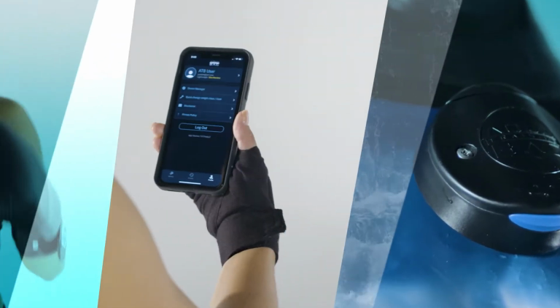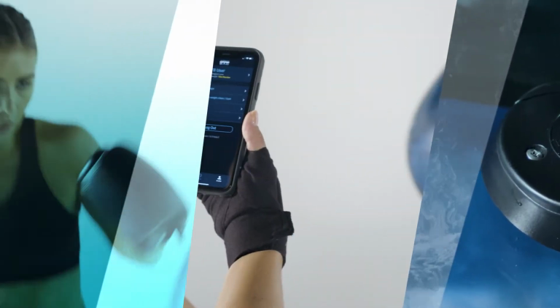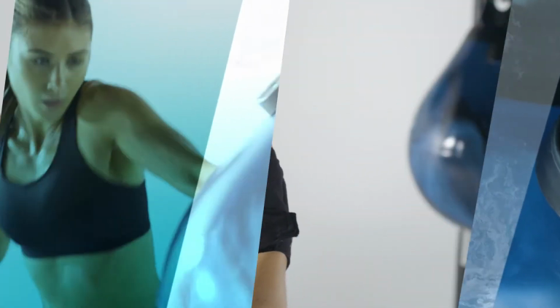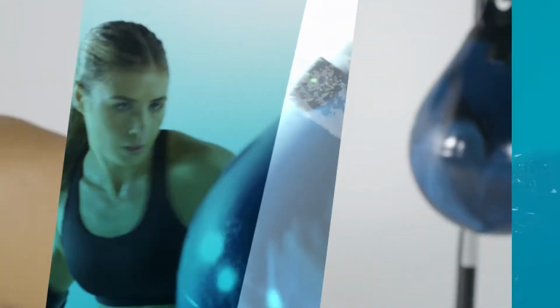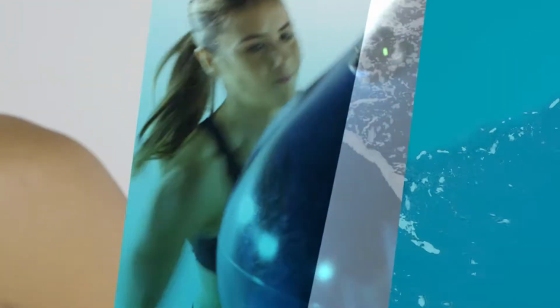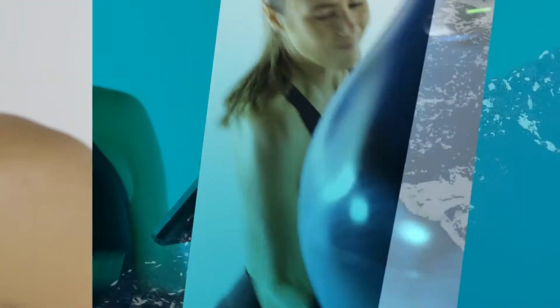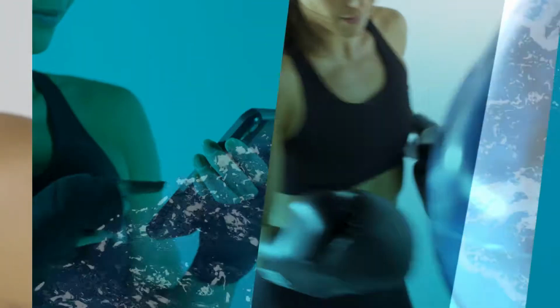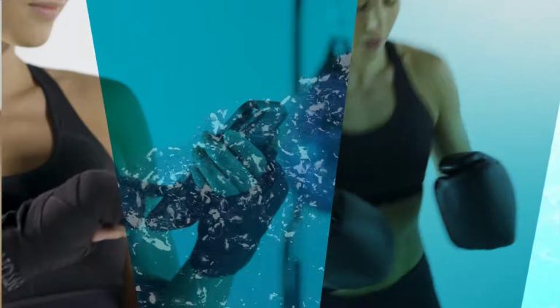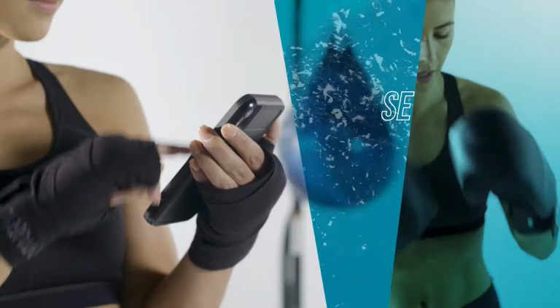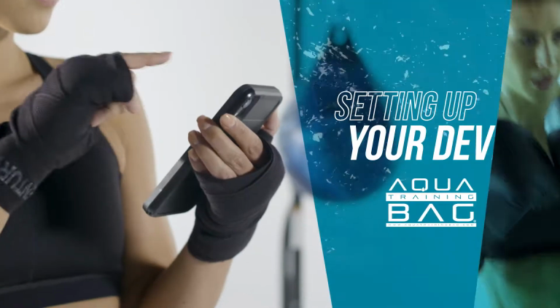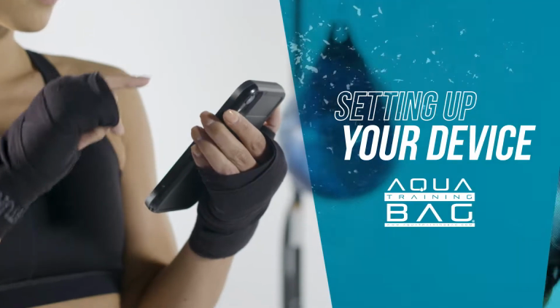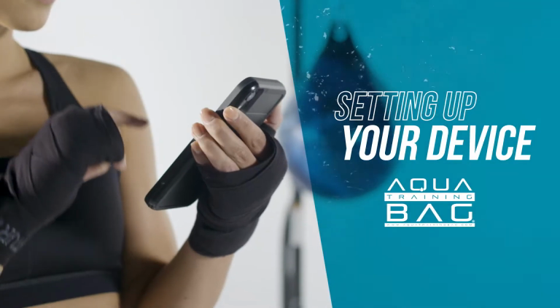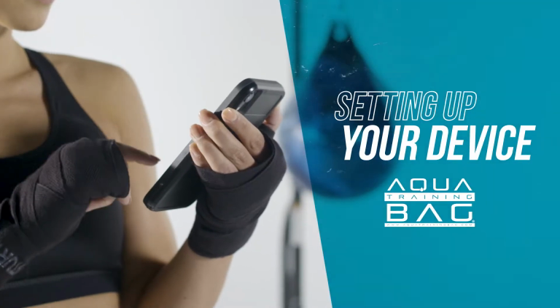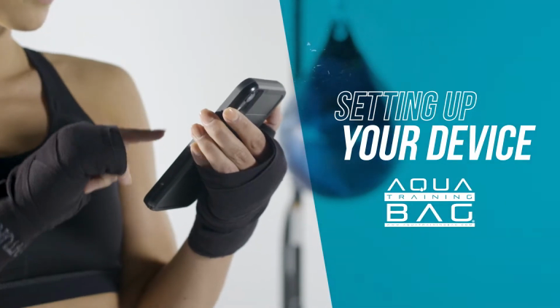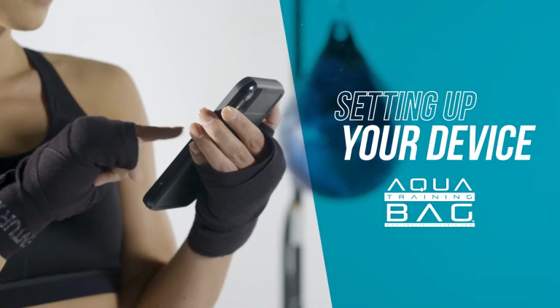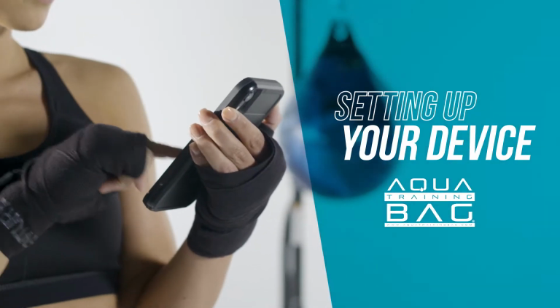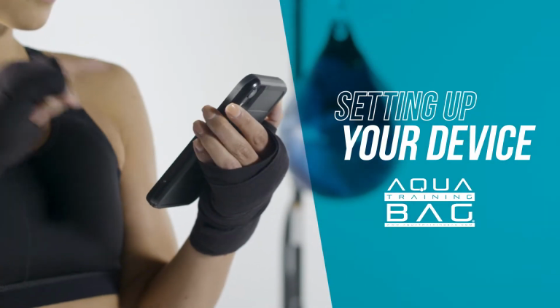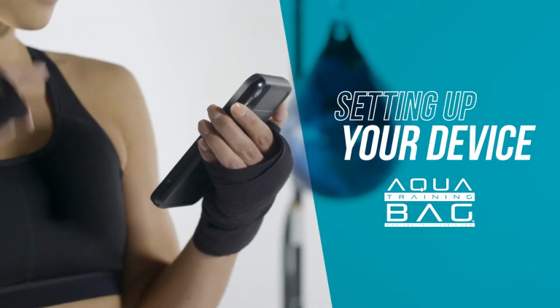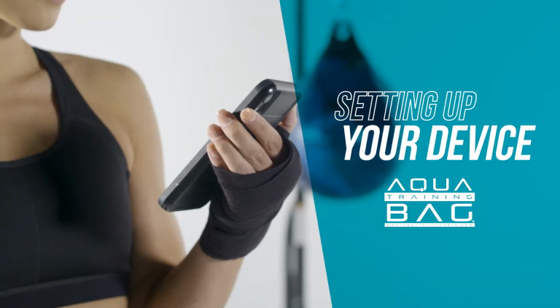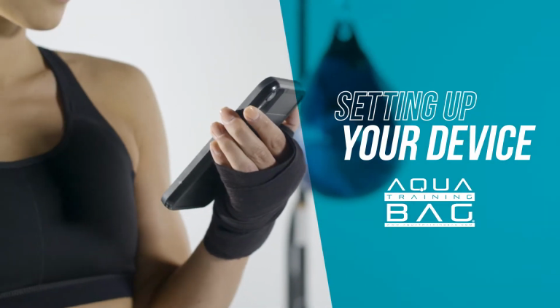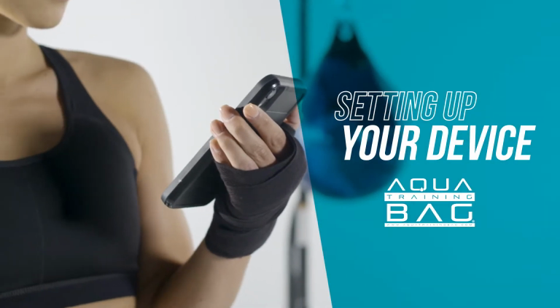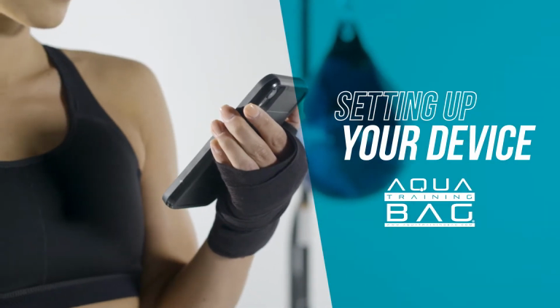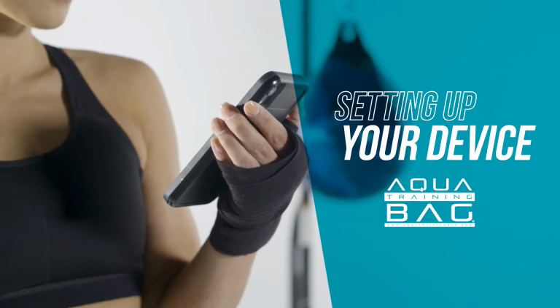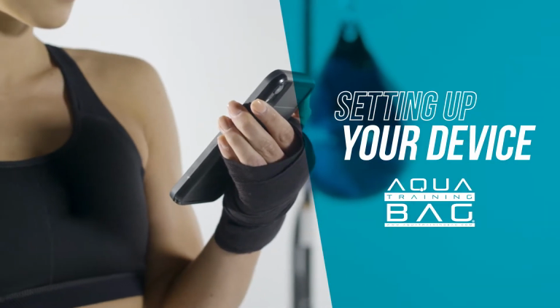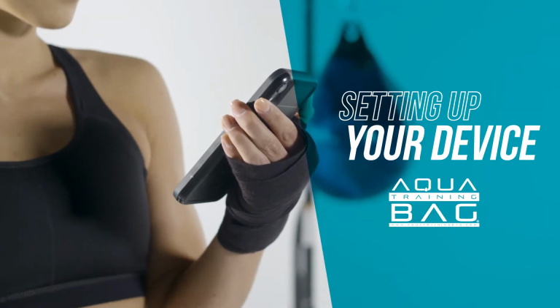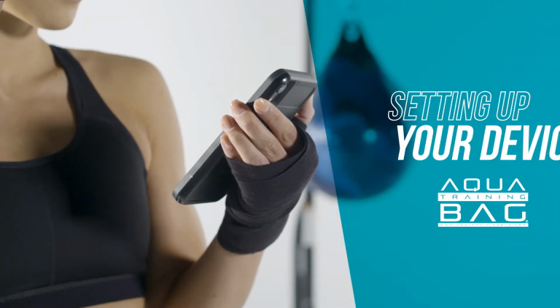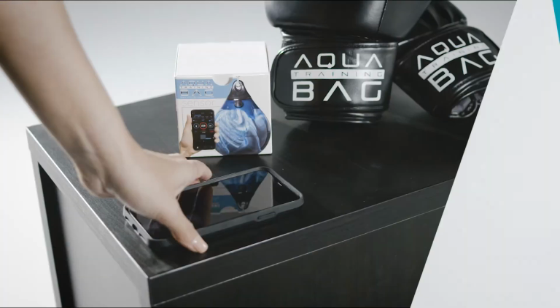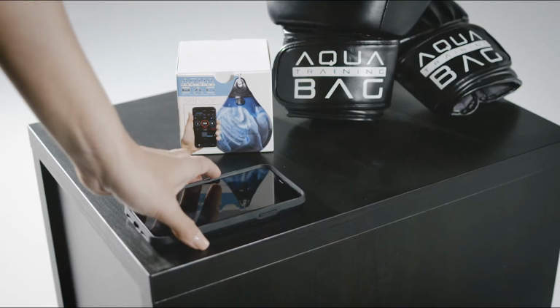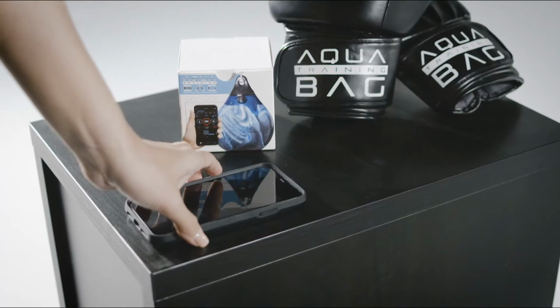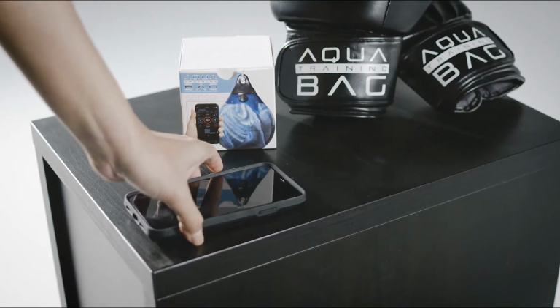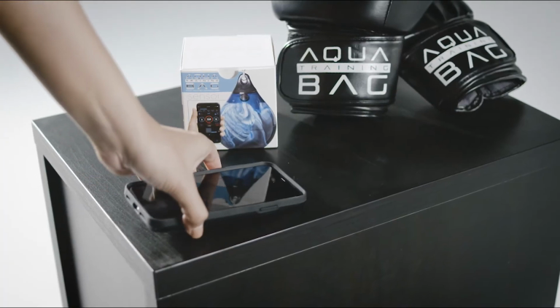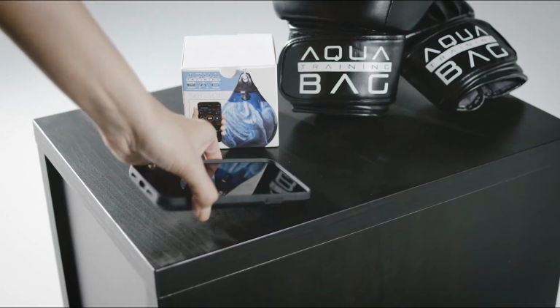Now that you've completed filling your bag and installing your sensor, you're ready to set up your device.